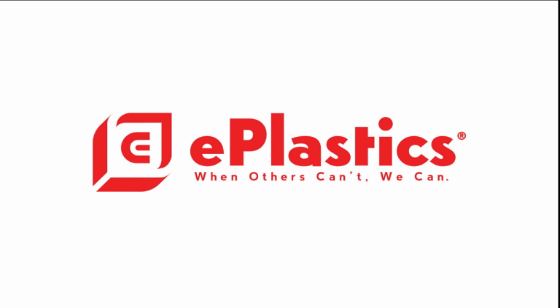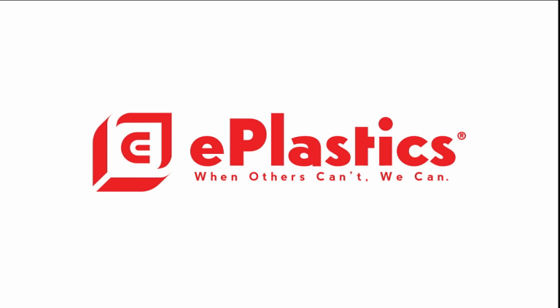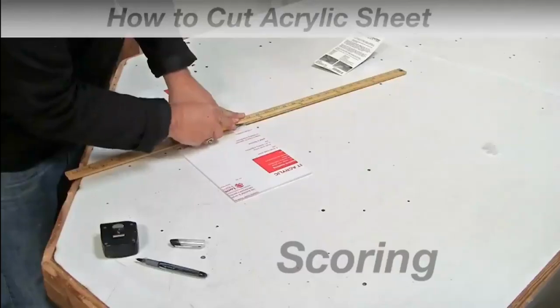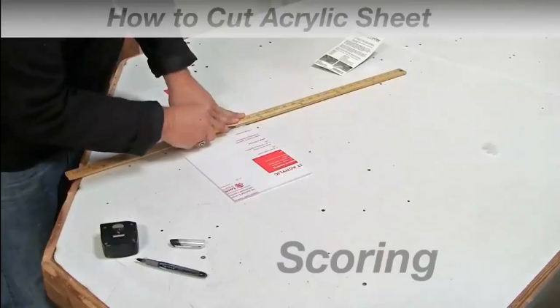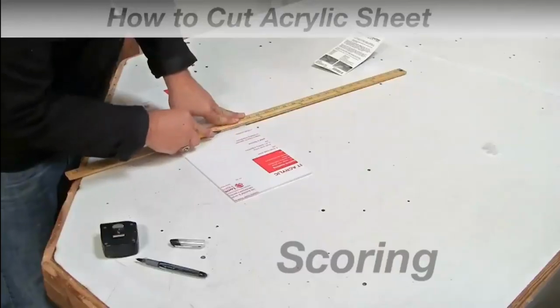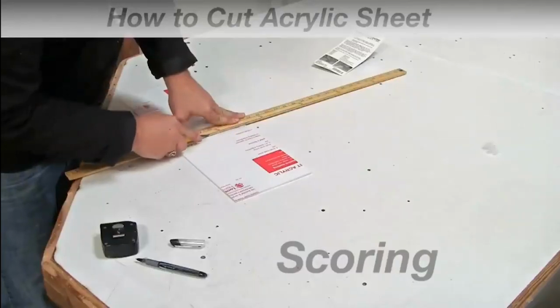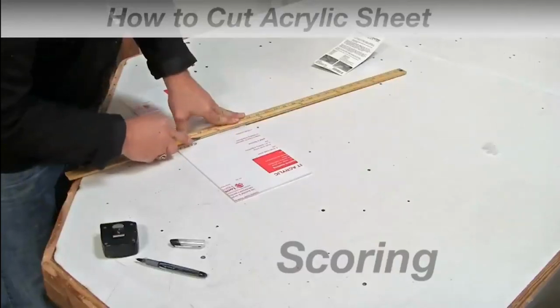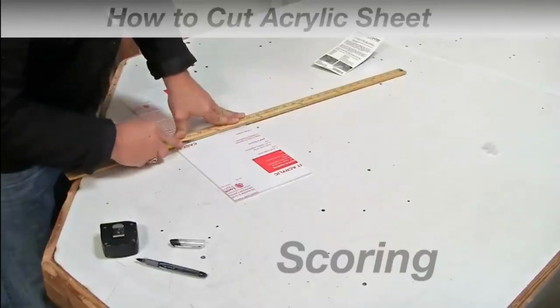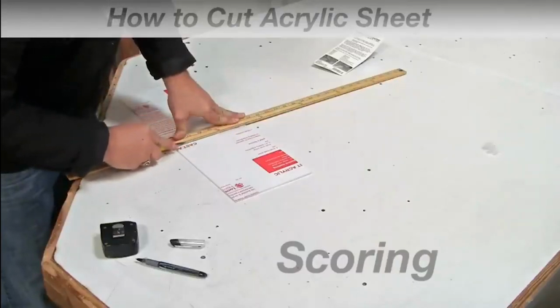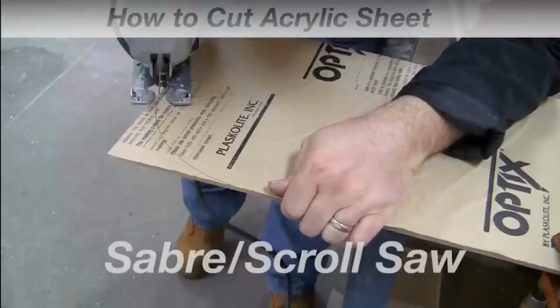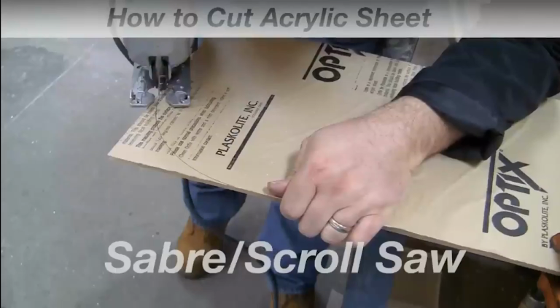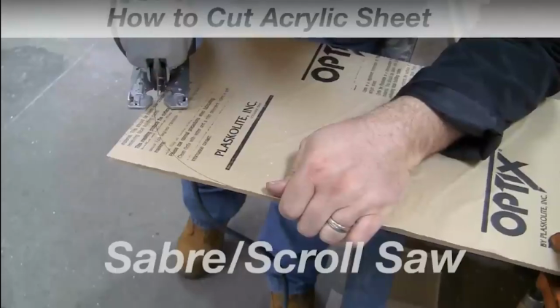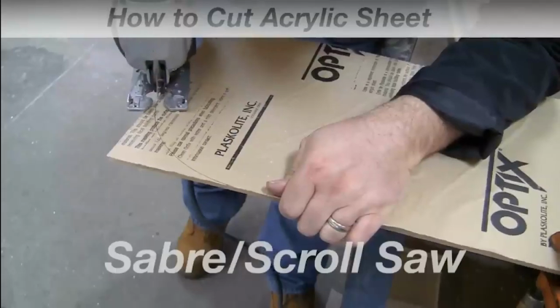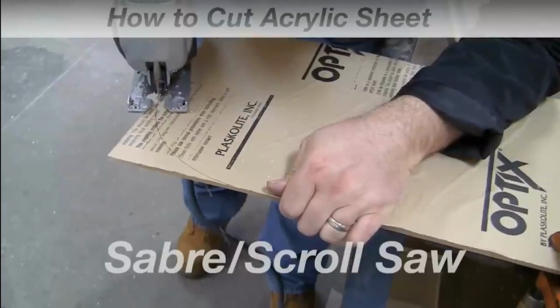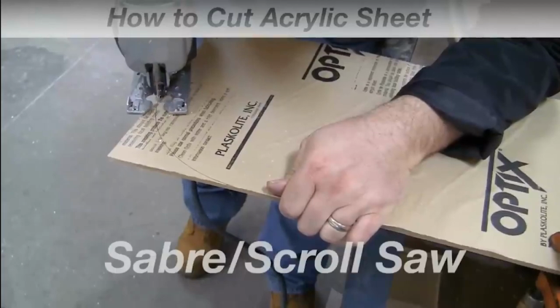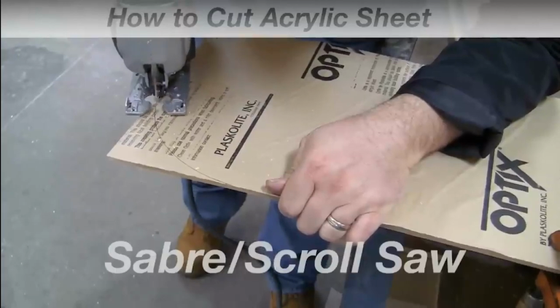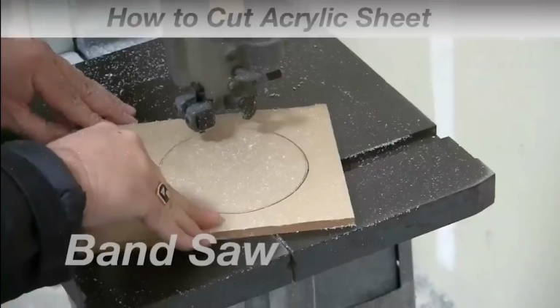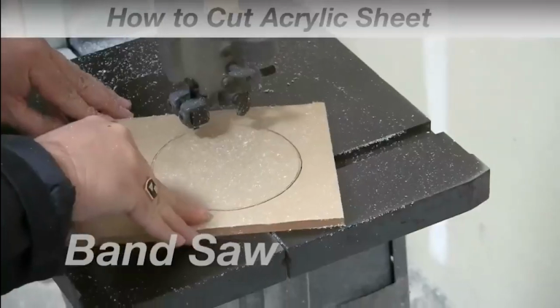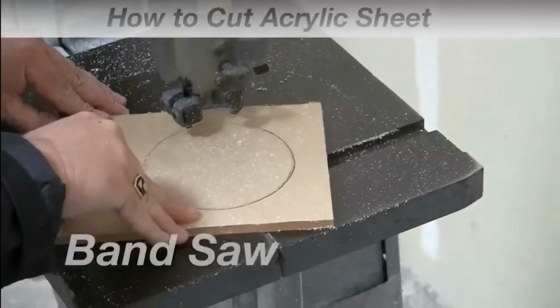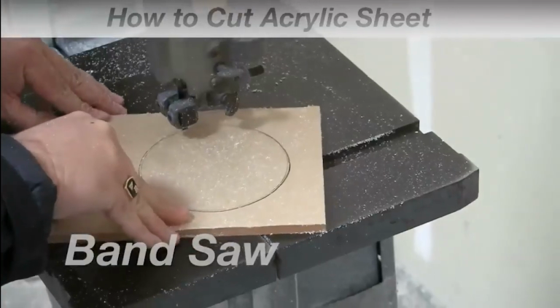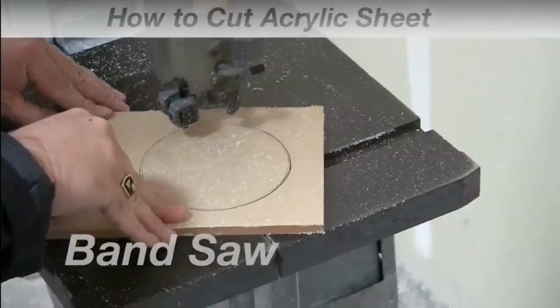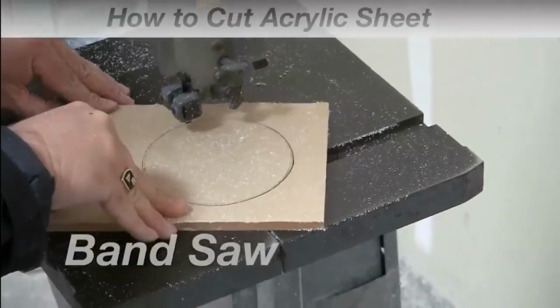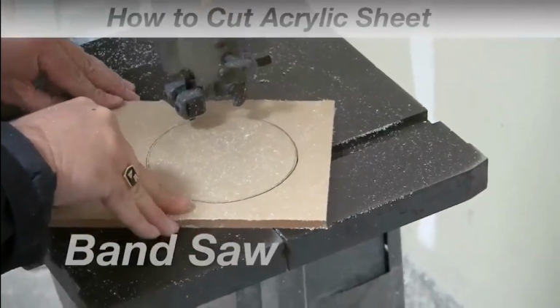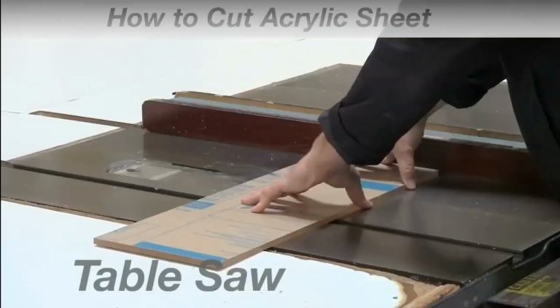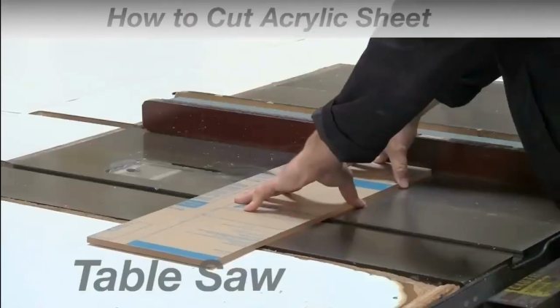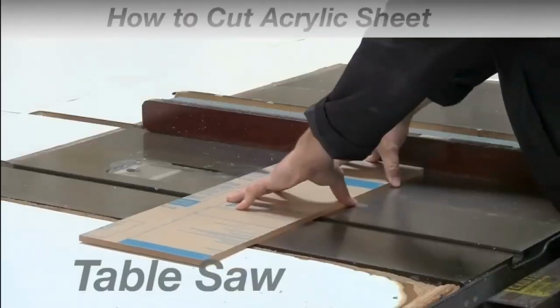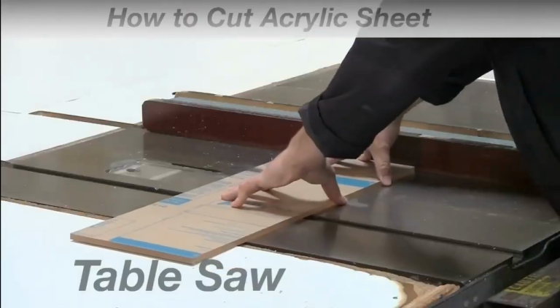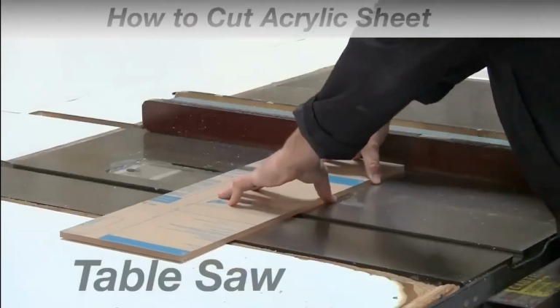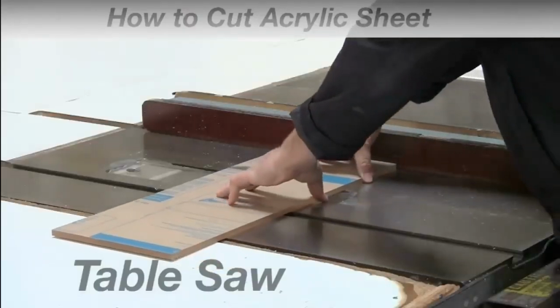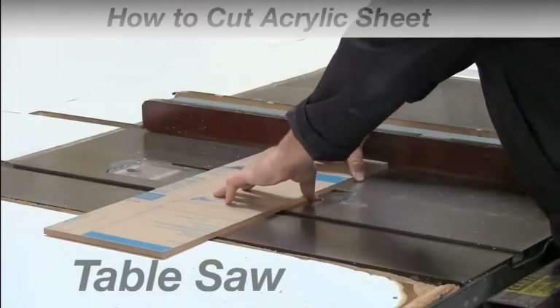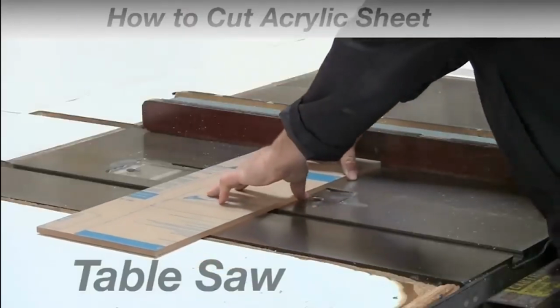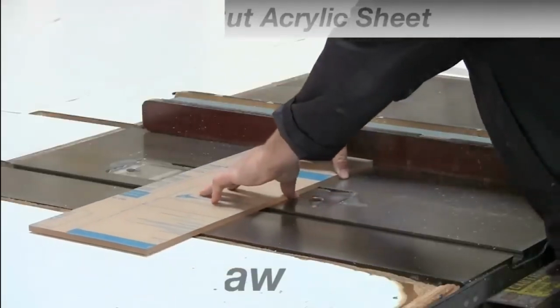Today we're going to show you the four most common ways to cut acrylic, commonly known as plexiglass, lucite, perspex, and acrylite.